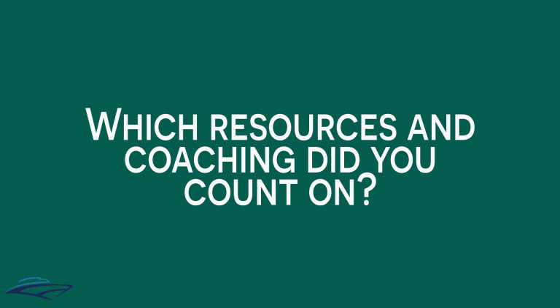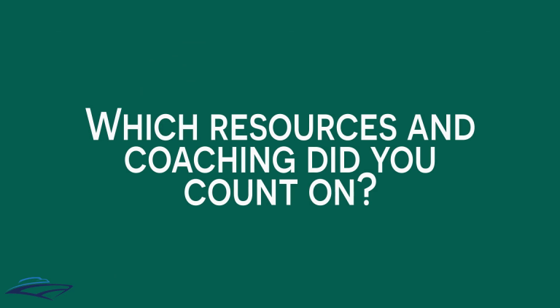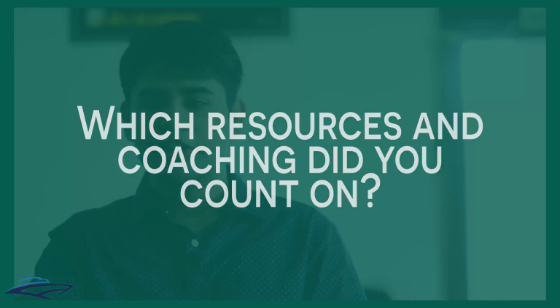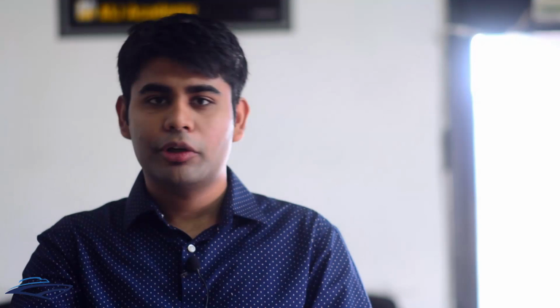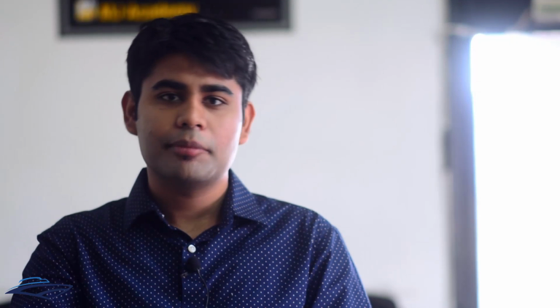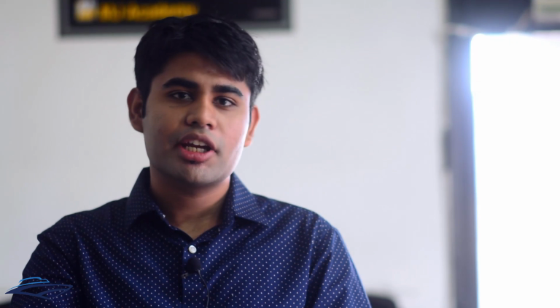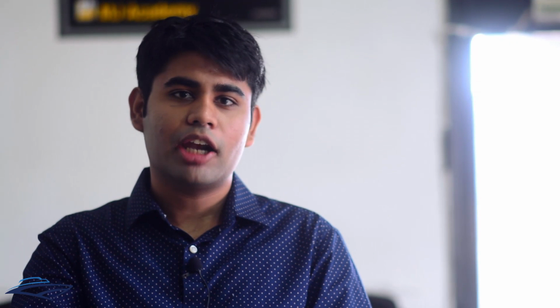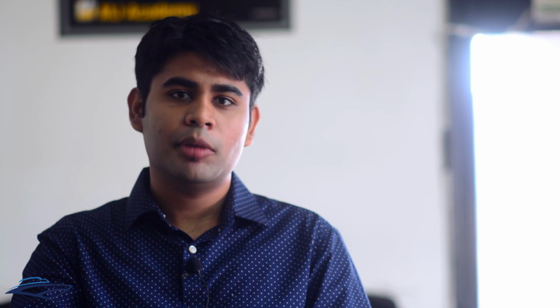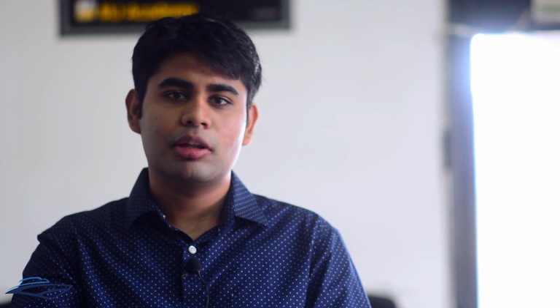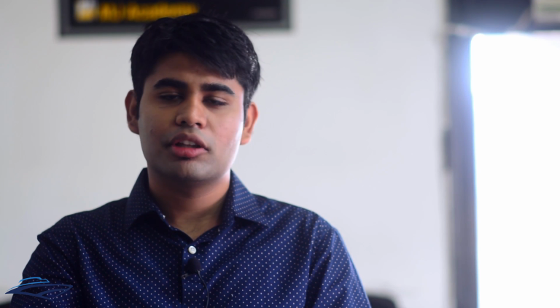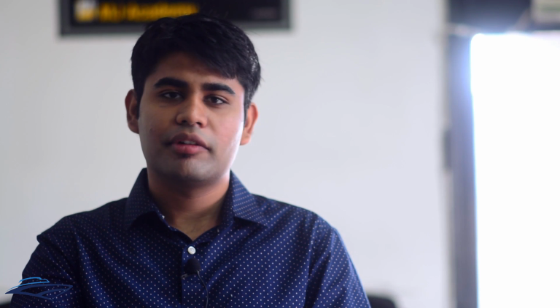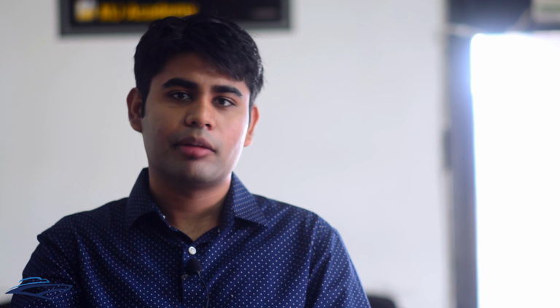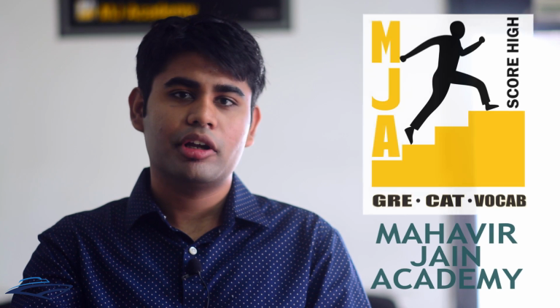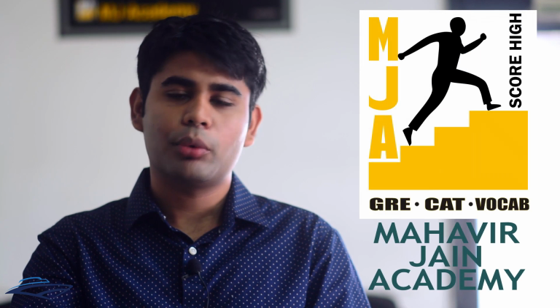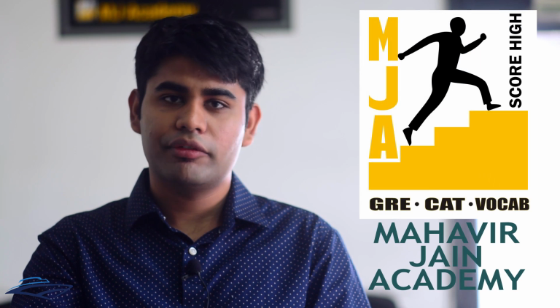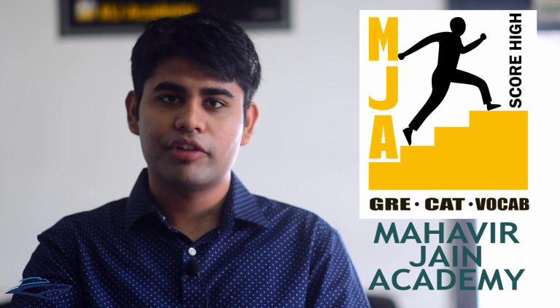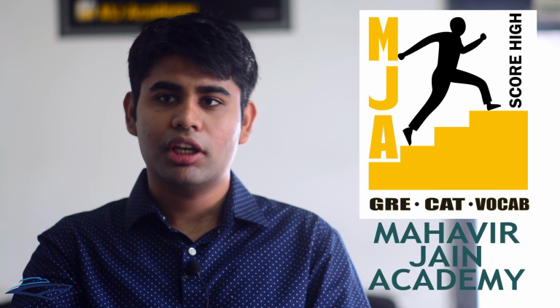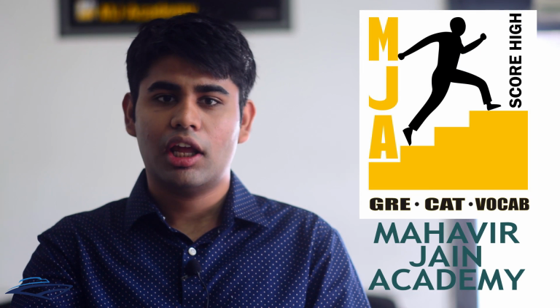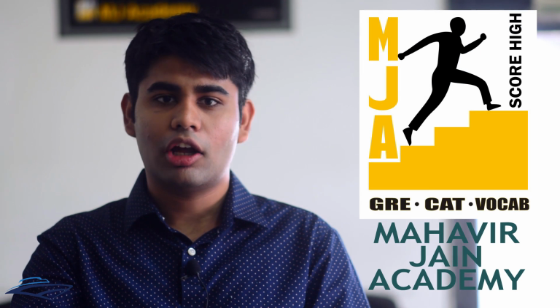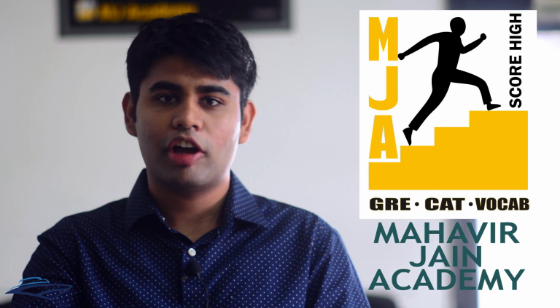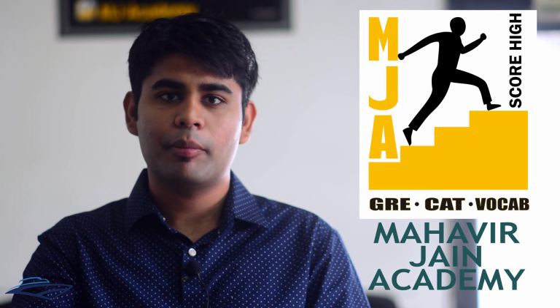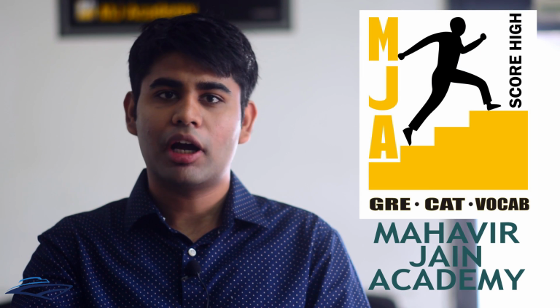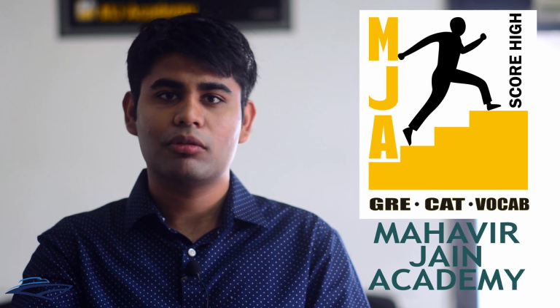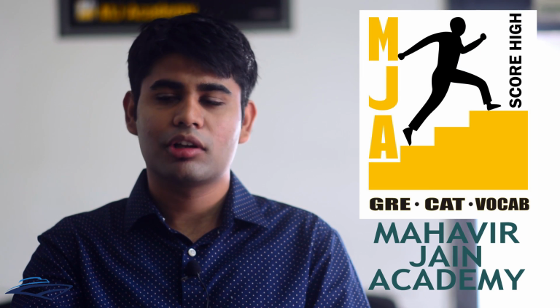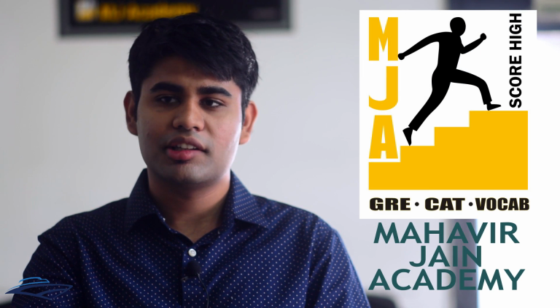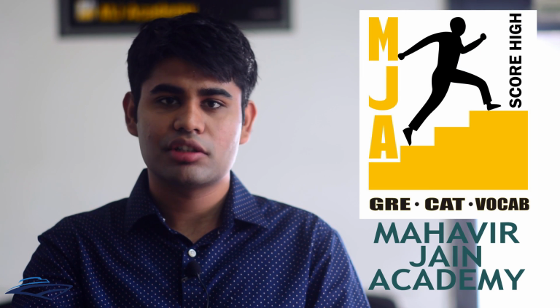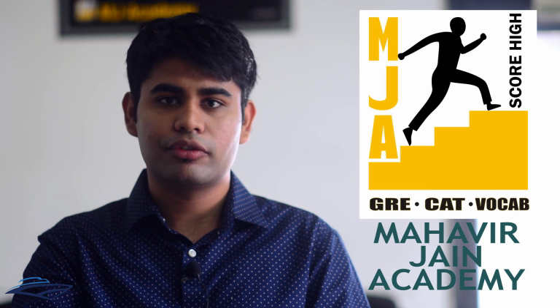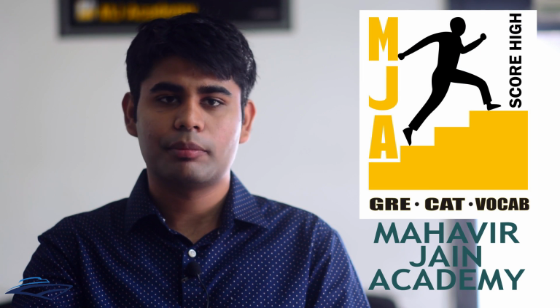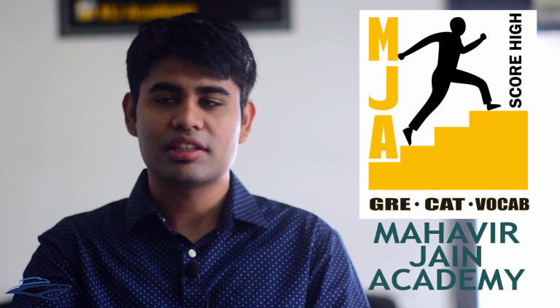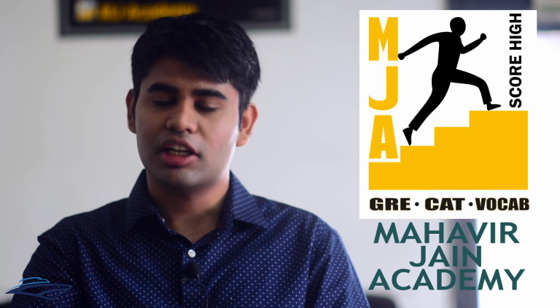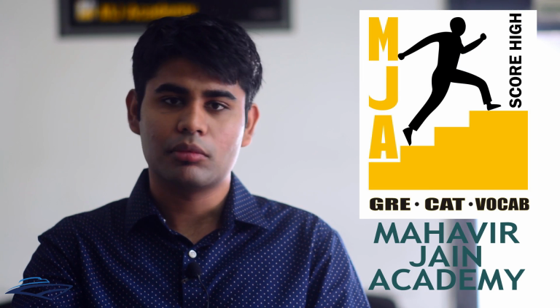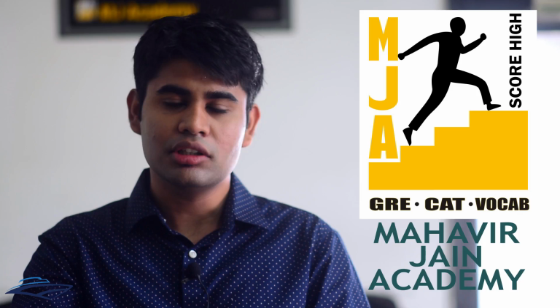I joined MJ Academy in the month of December in 2015 and now I have been part of the organization for the past eight months.